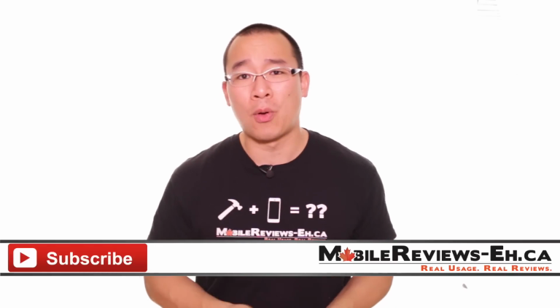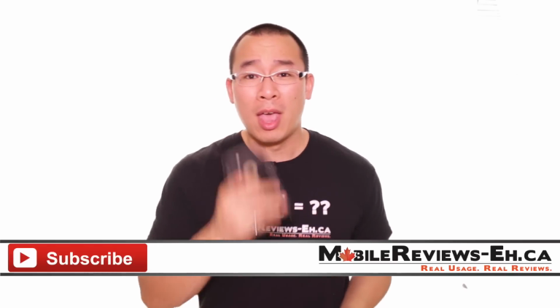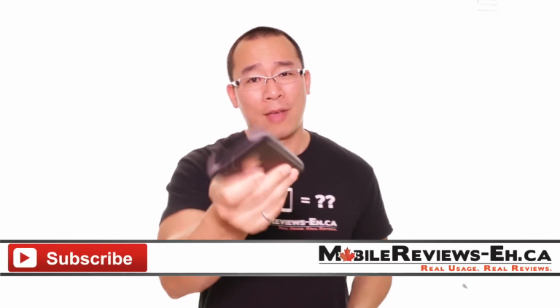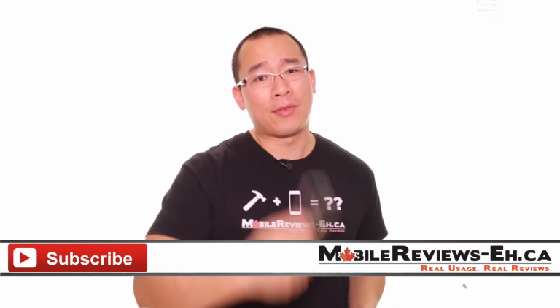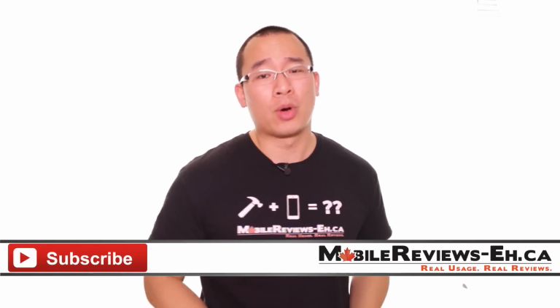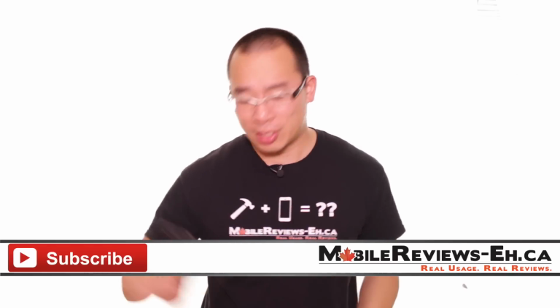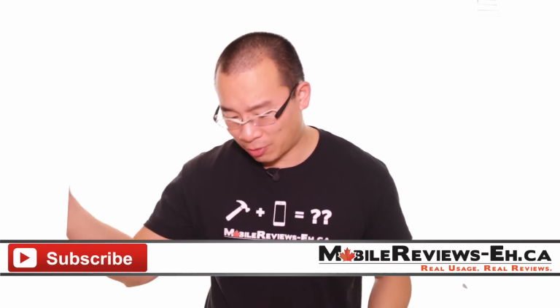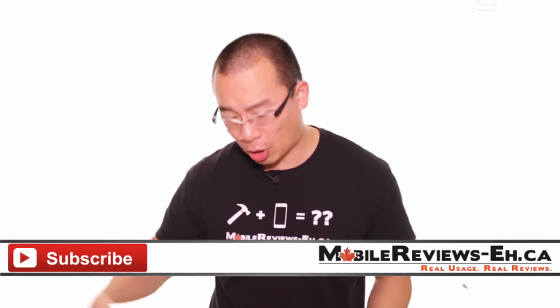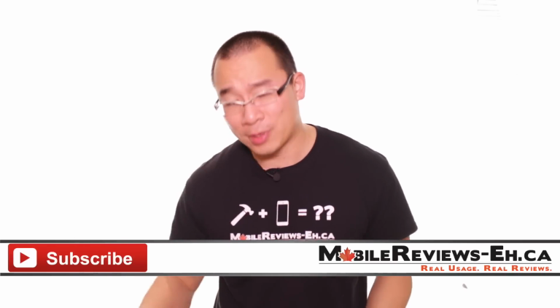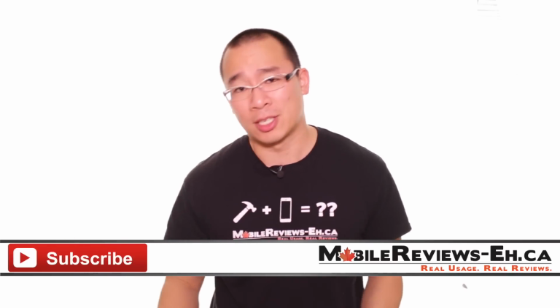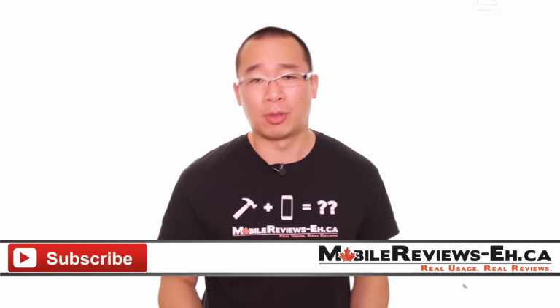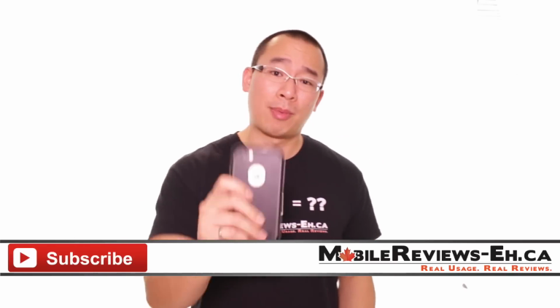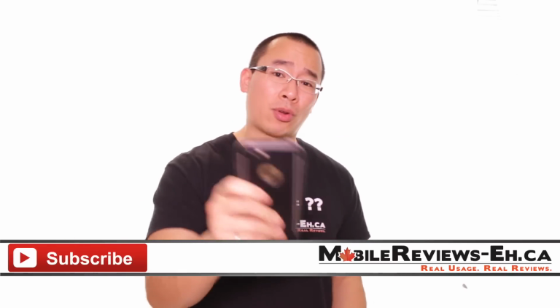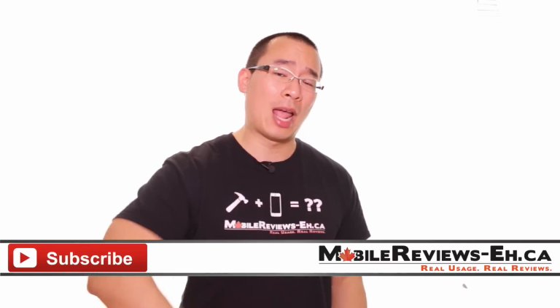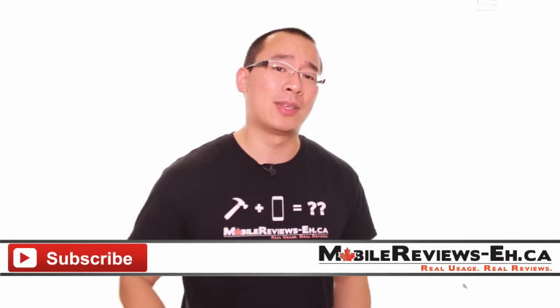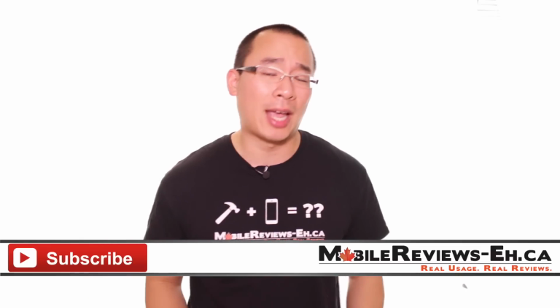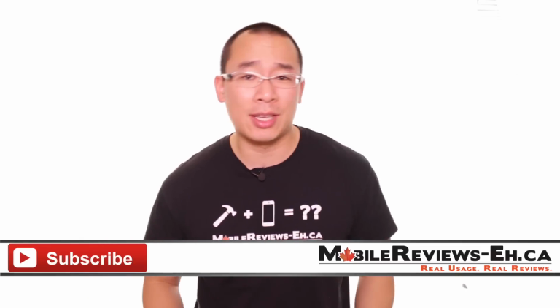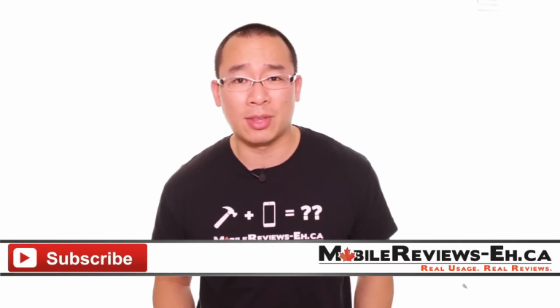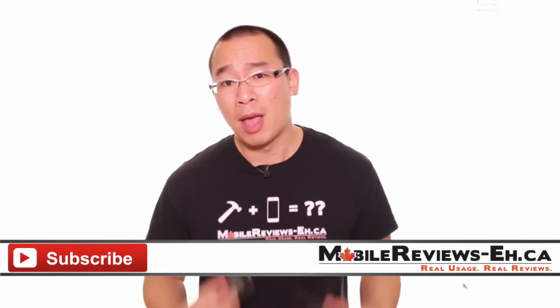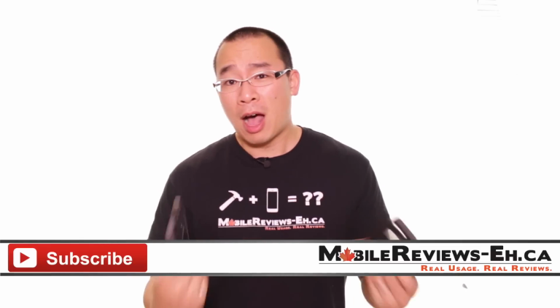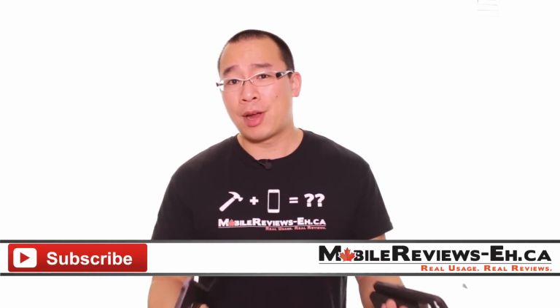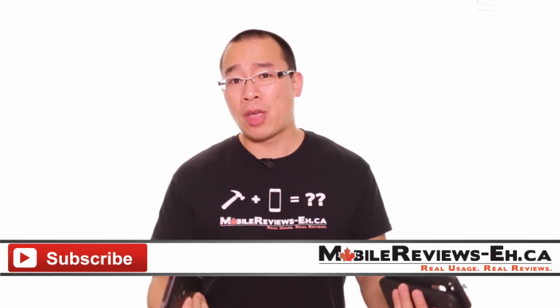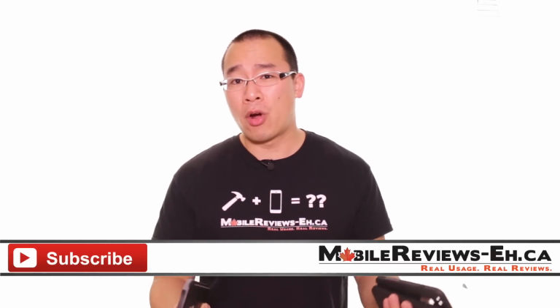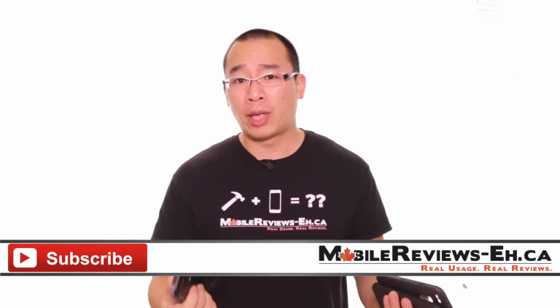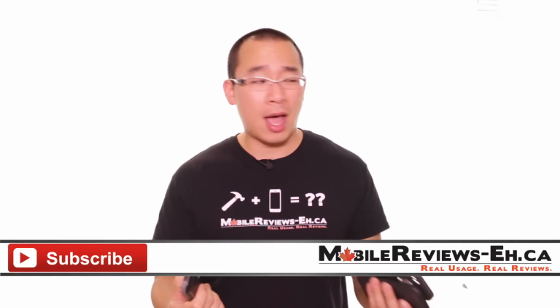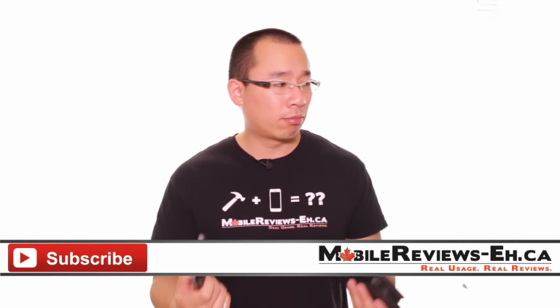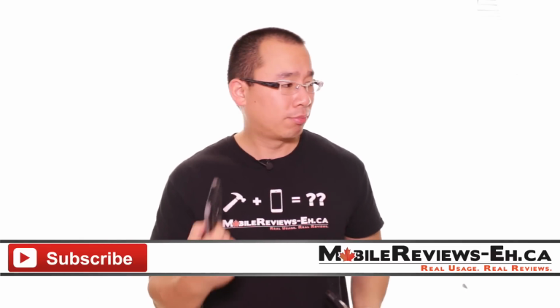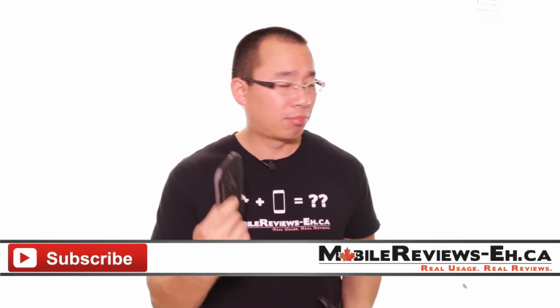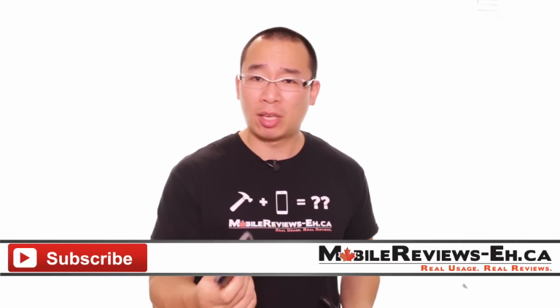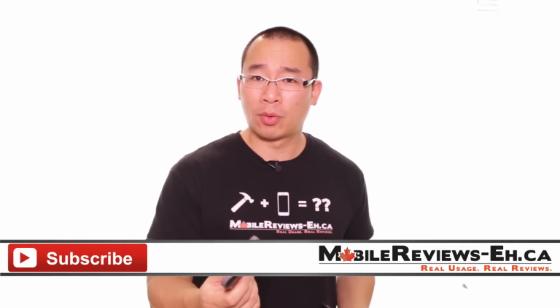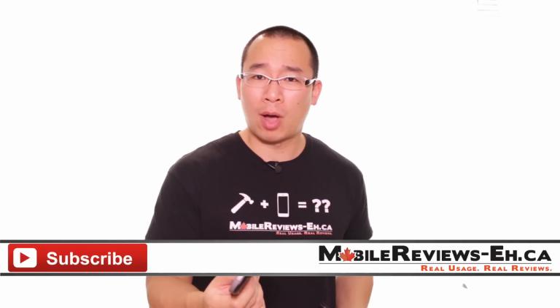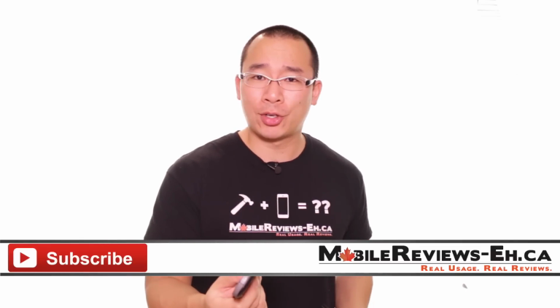If you have any questions, leave them in the comment section below — I'd be more than happy to answer them. I'm Aaron. Thank you for watching.